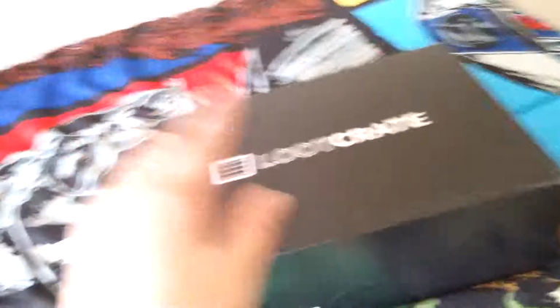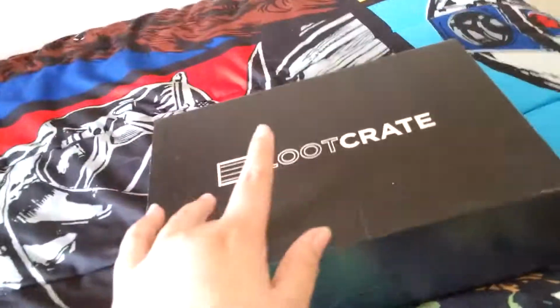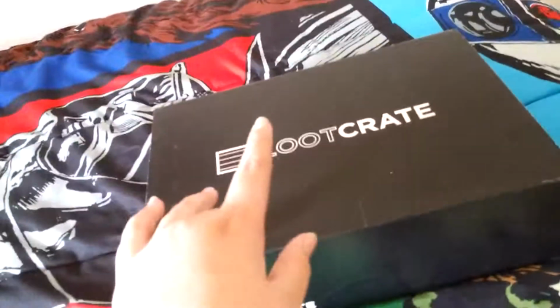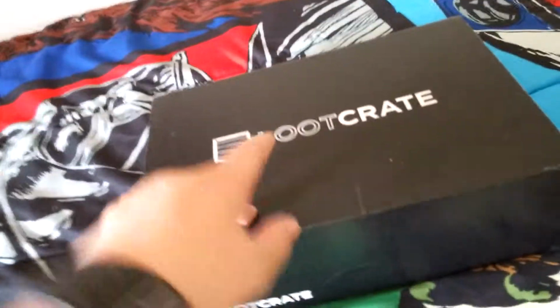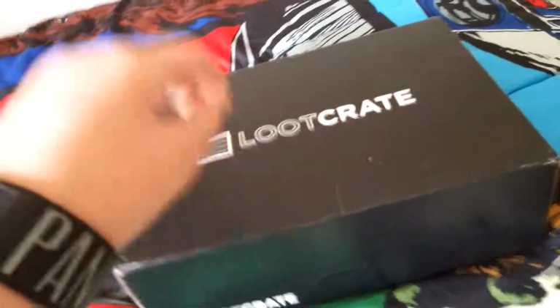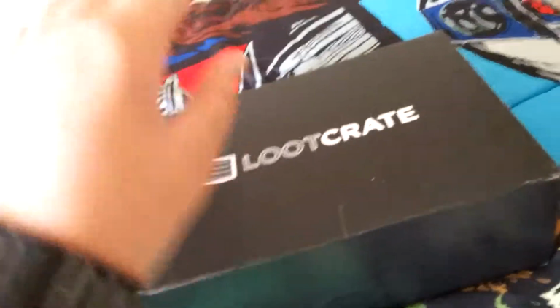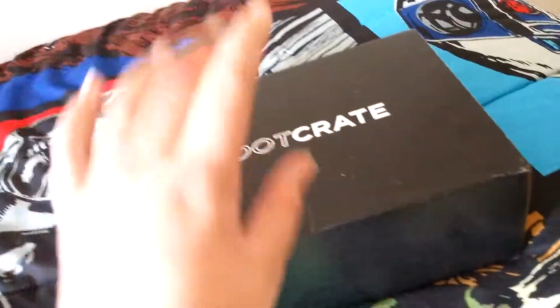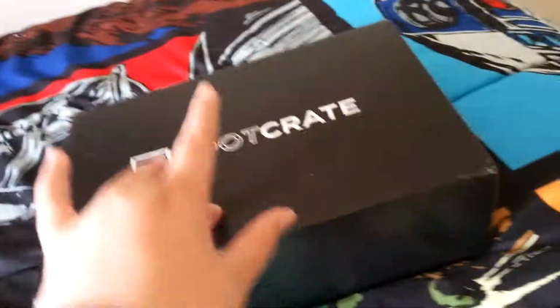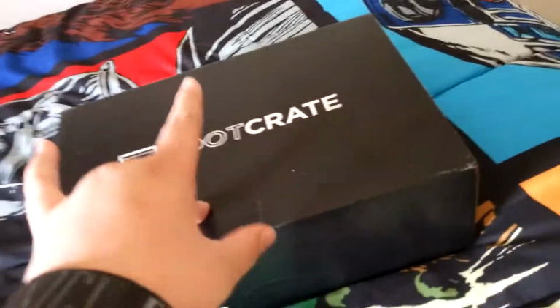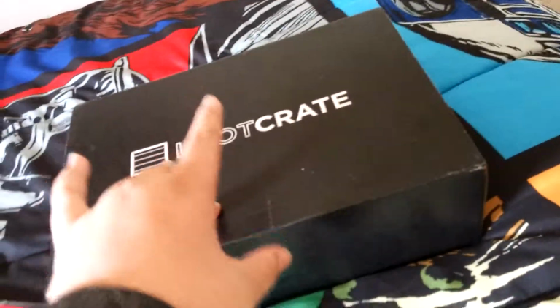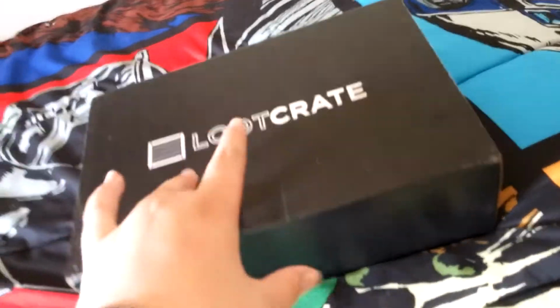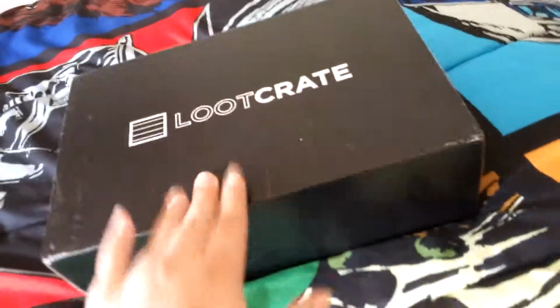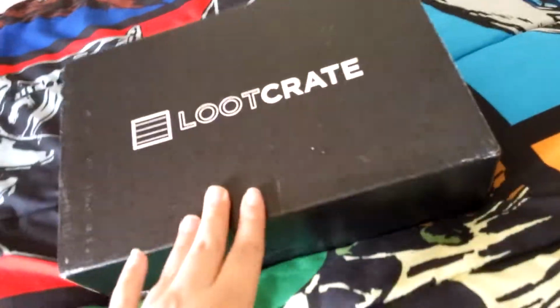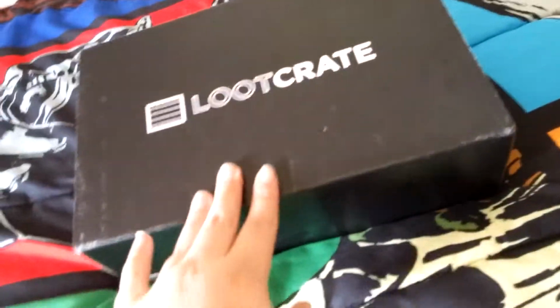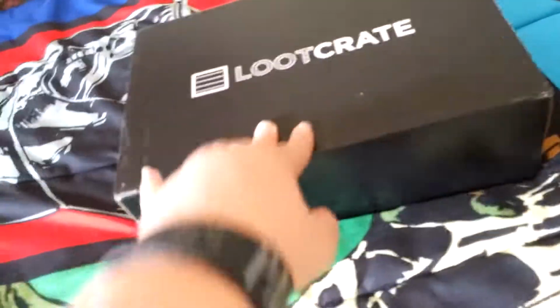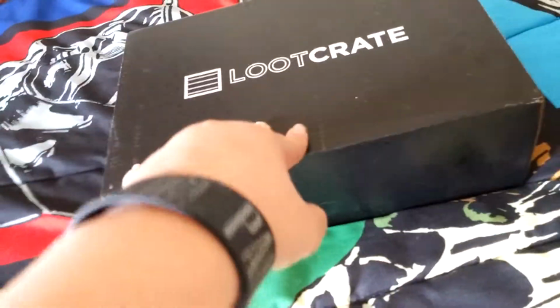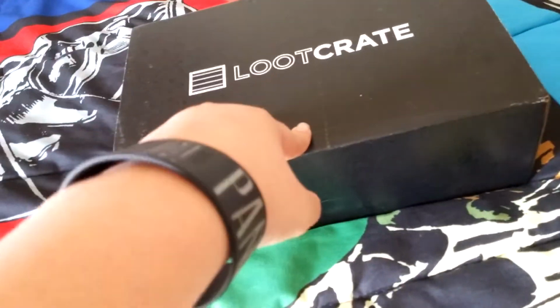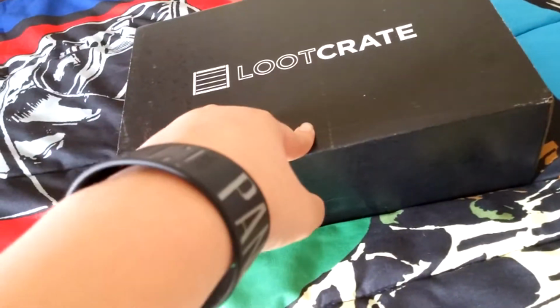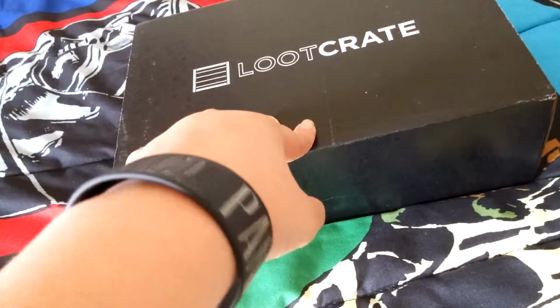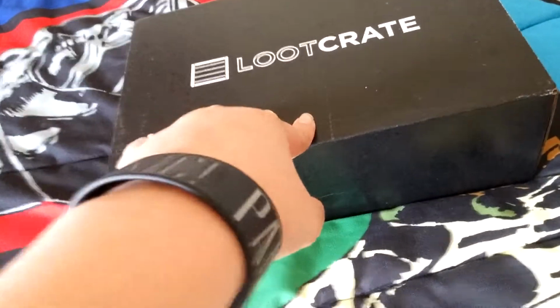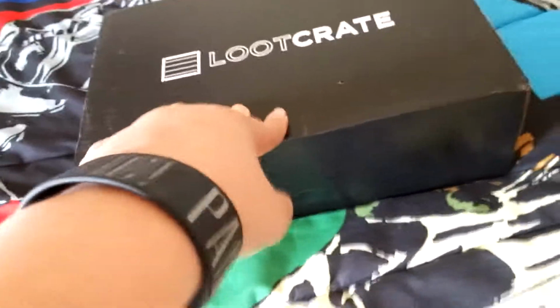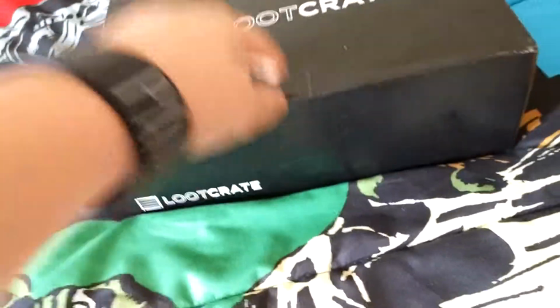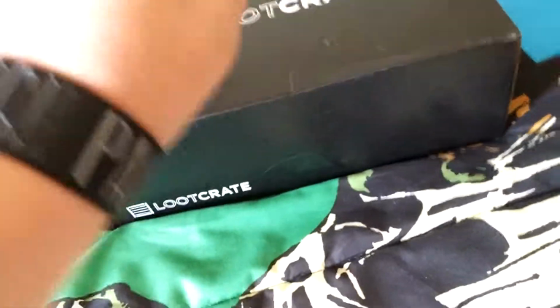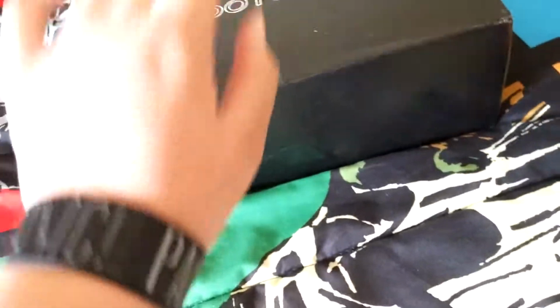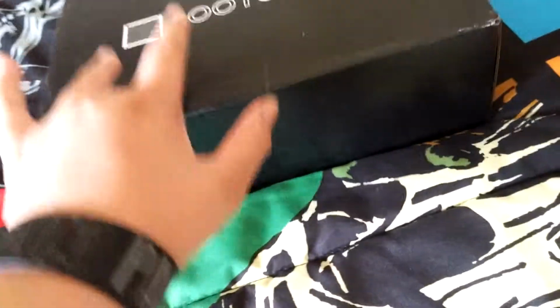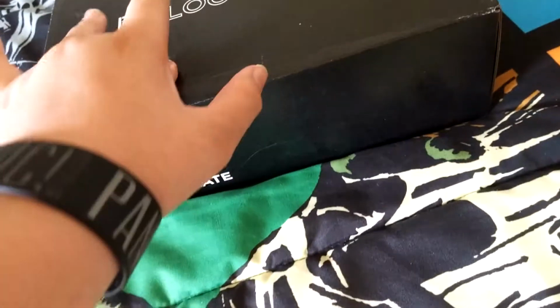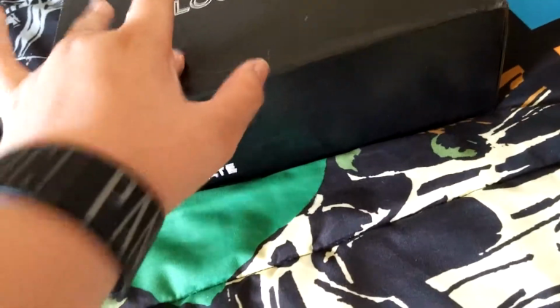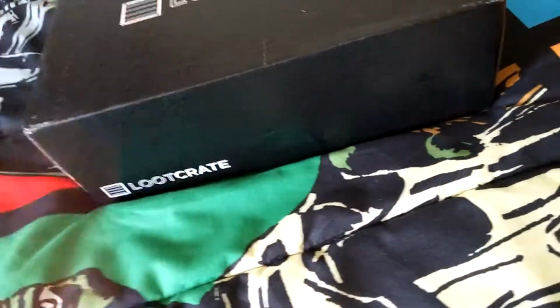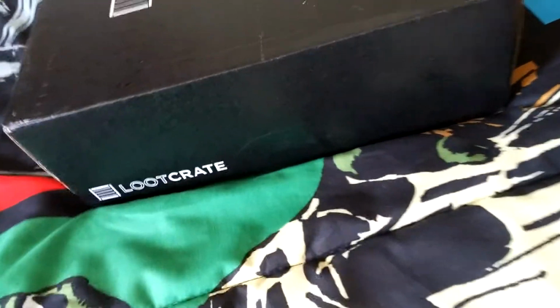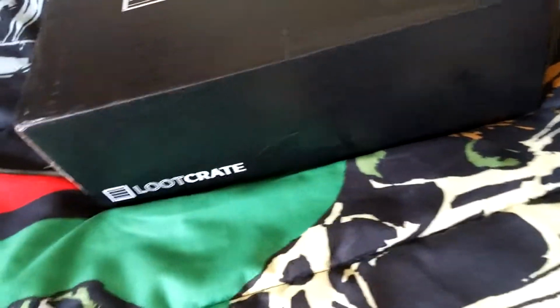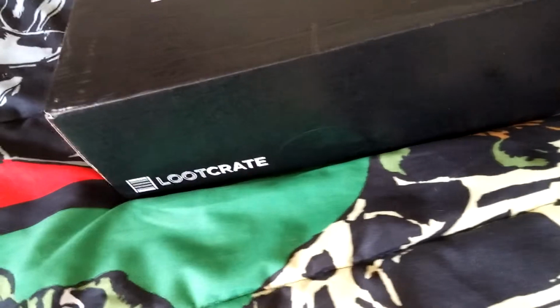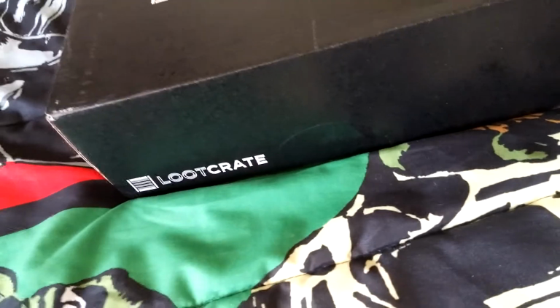The Shrimp here, and I got a Loot Crate video for you guys. Let's get into it.